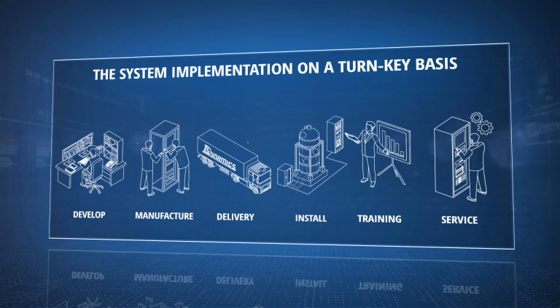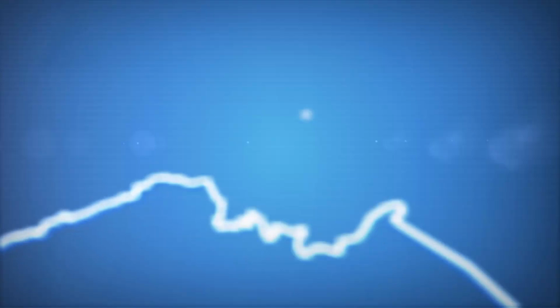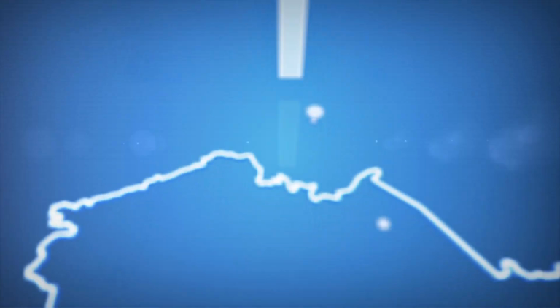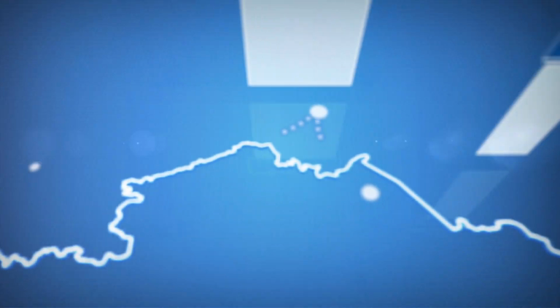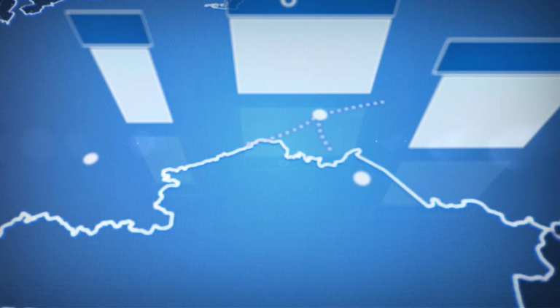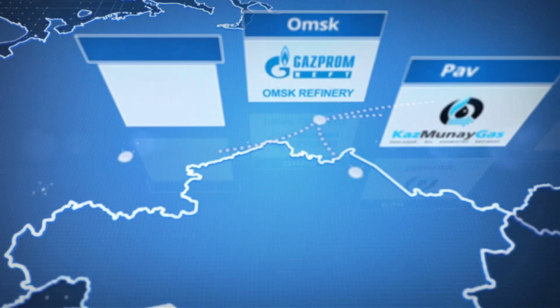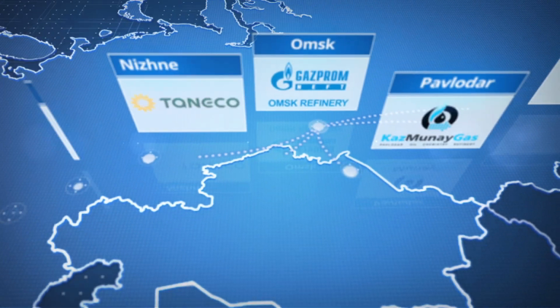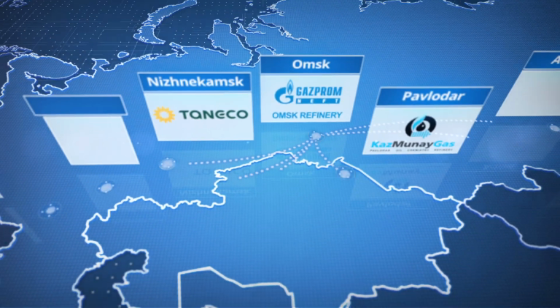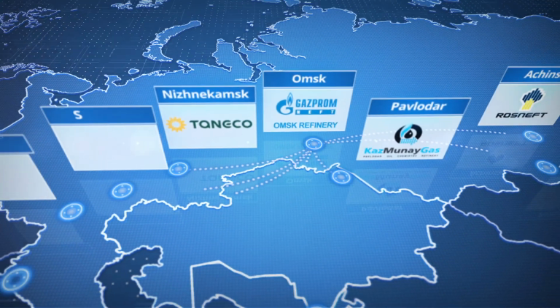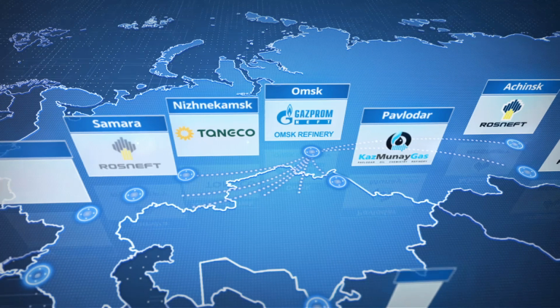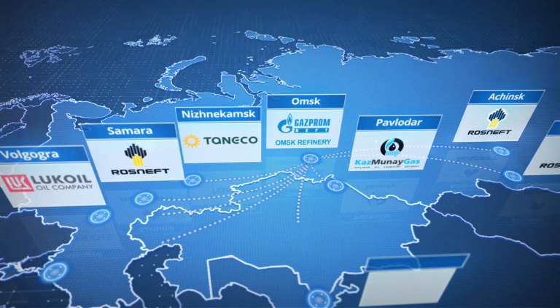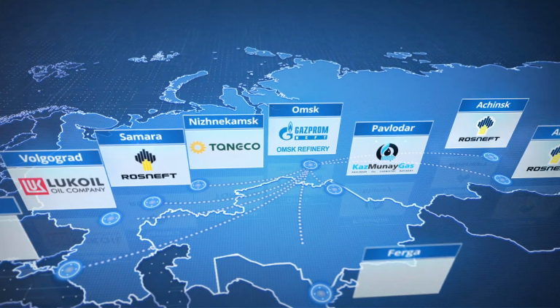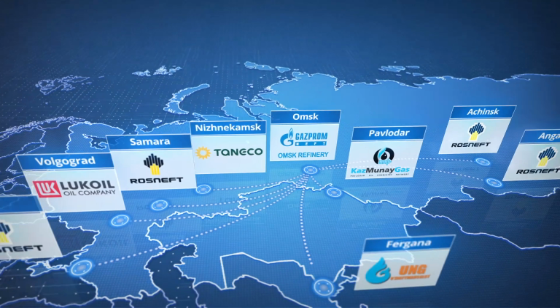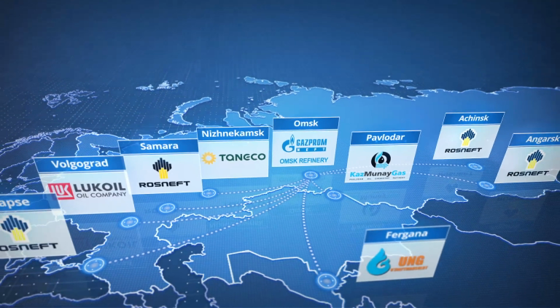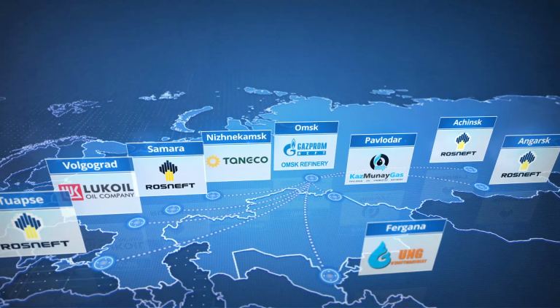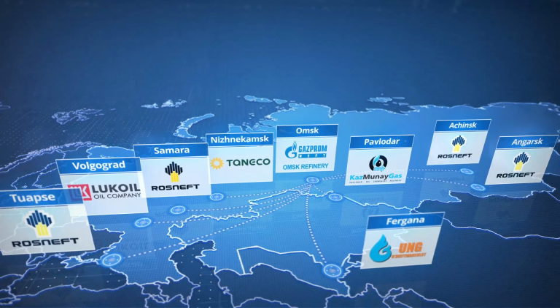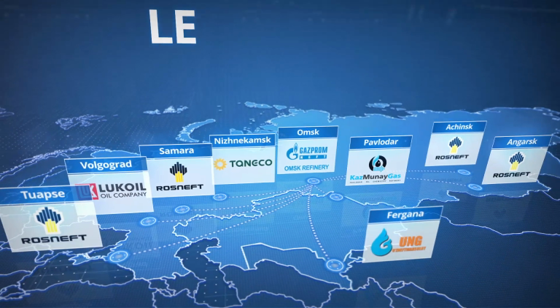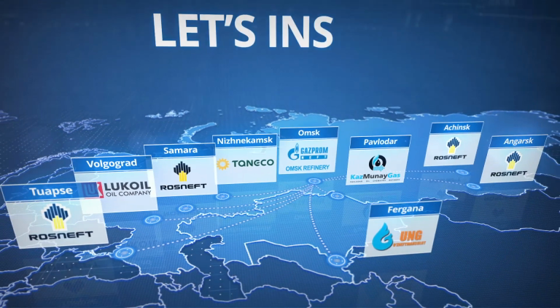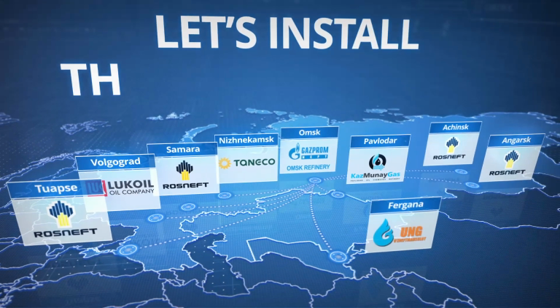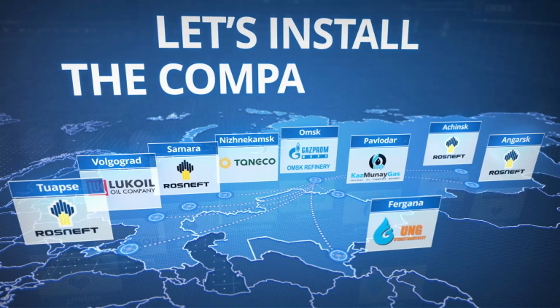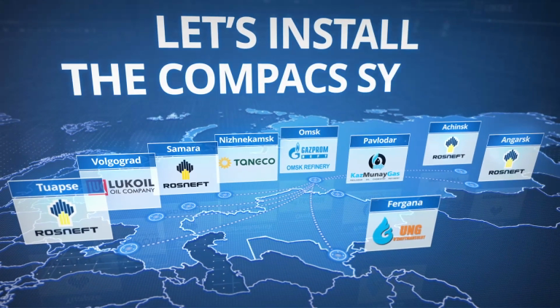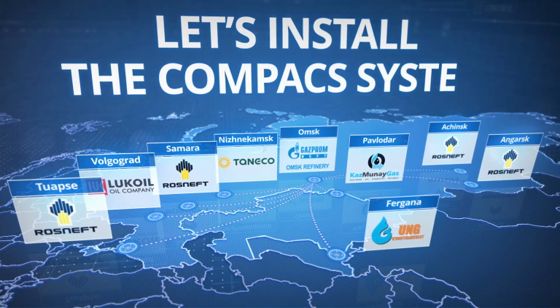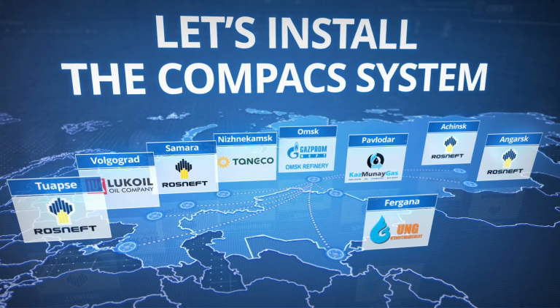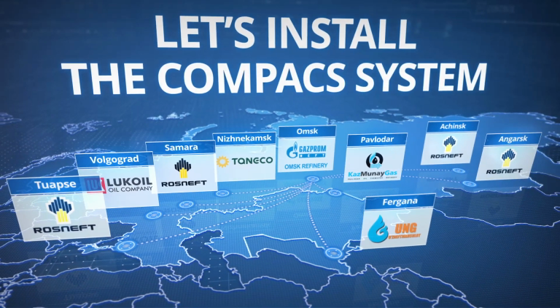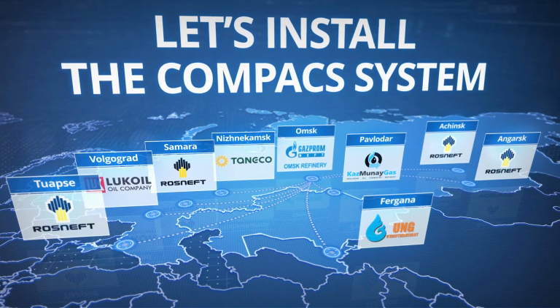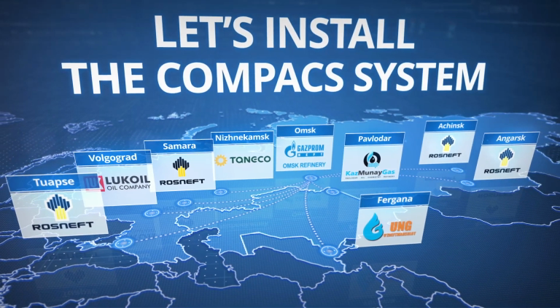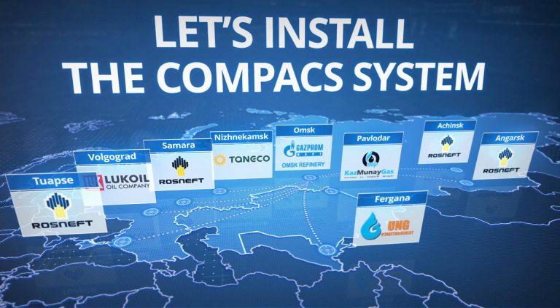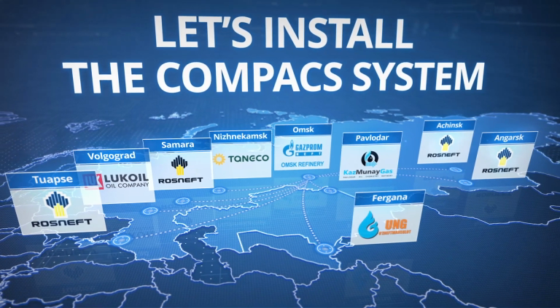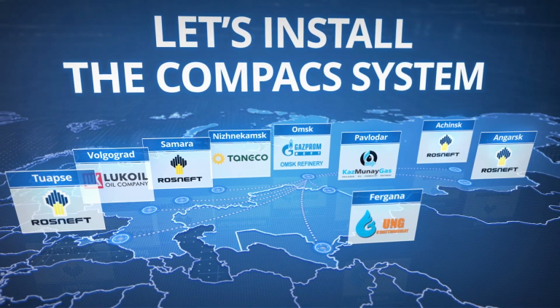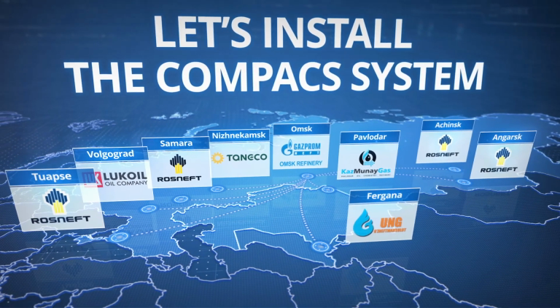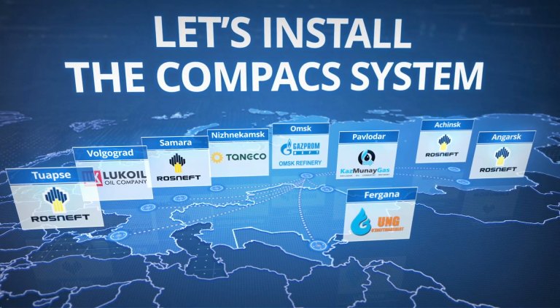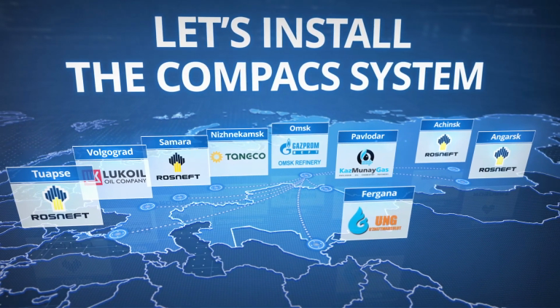Would you like to achieve world-class safety and reliability? Let us install the compact system and your dreams will come true.